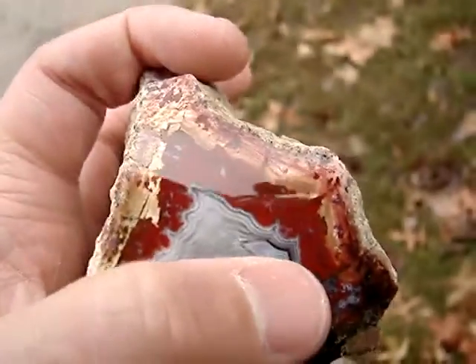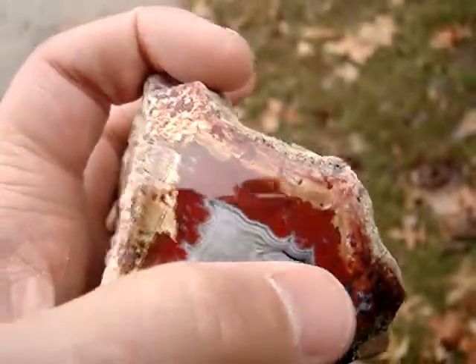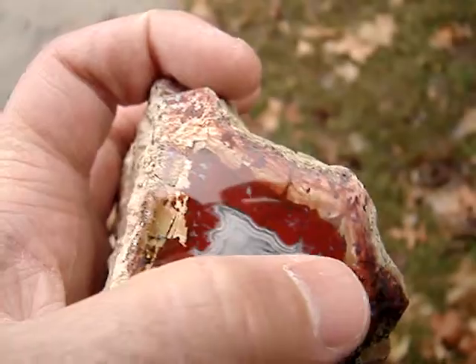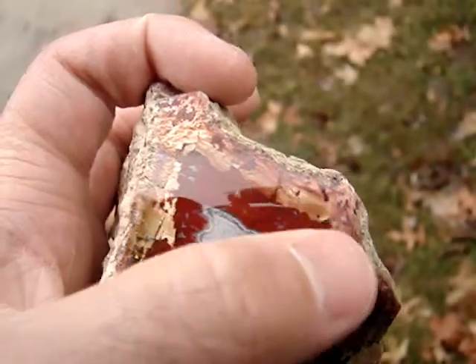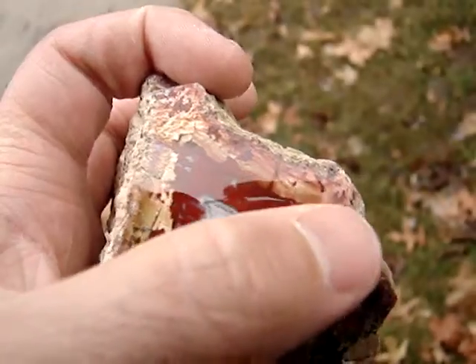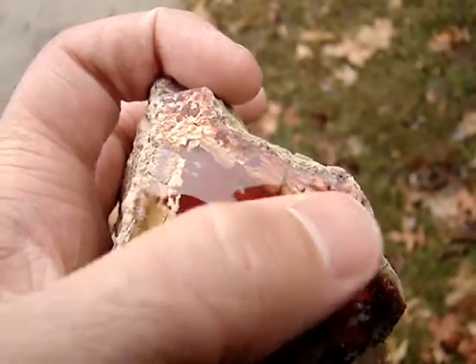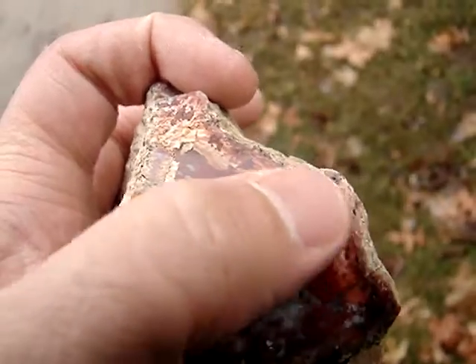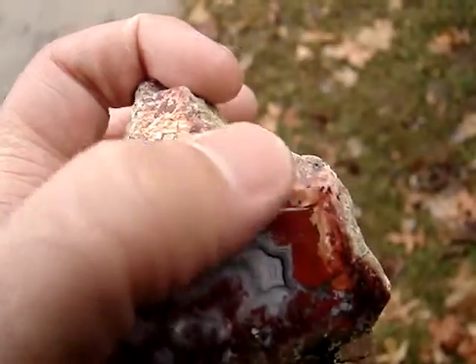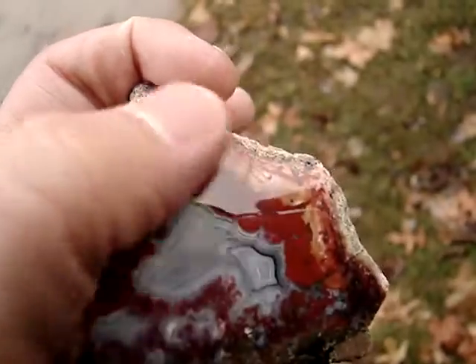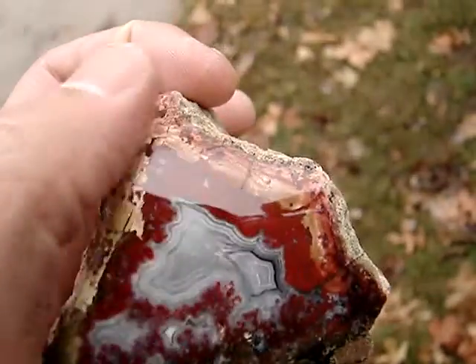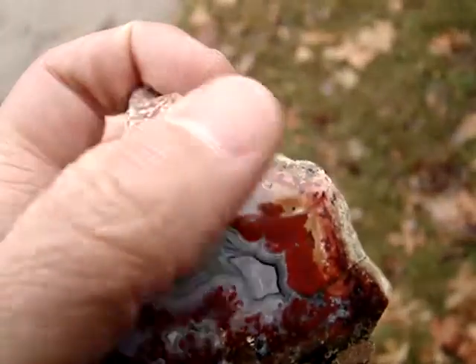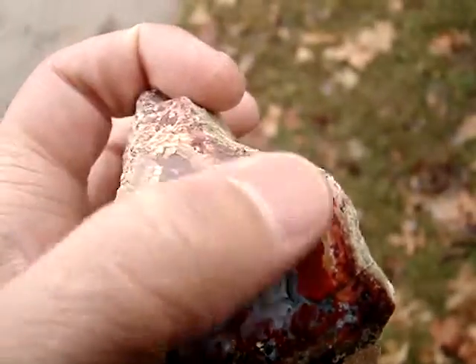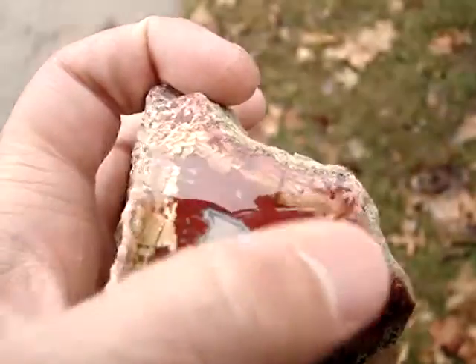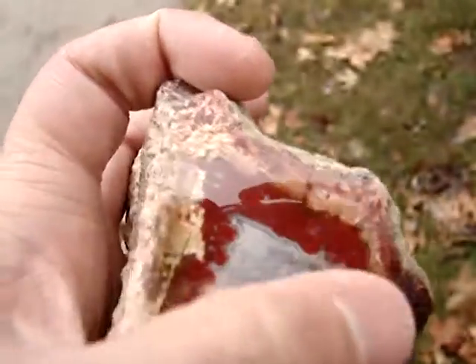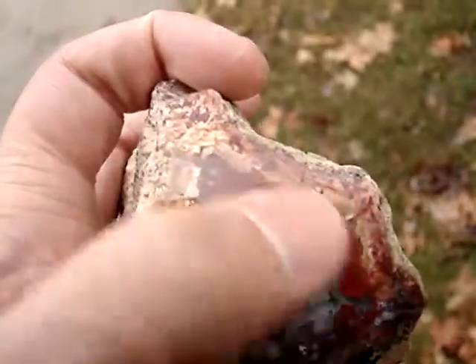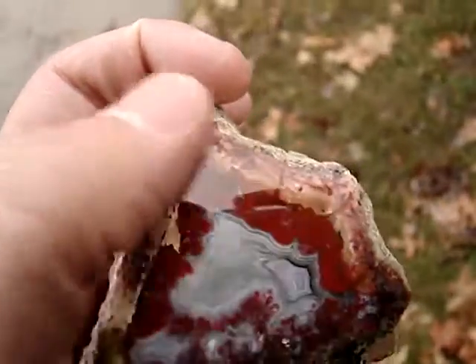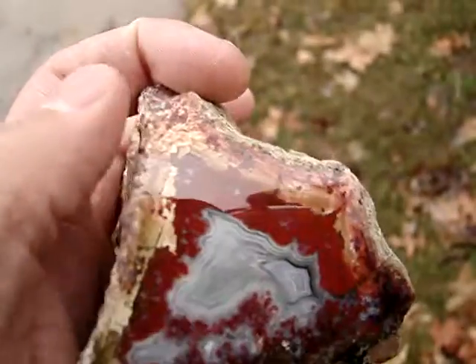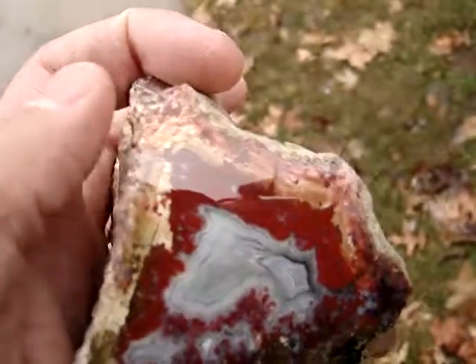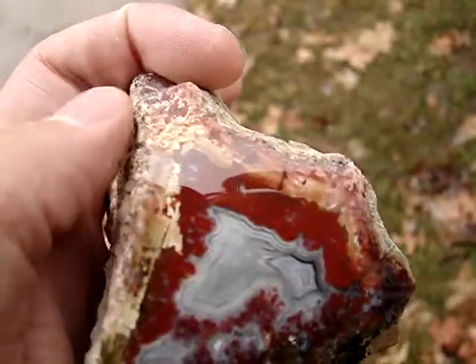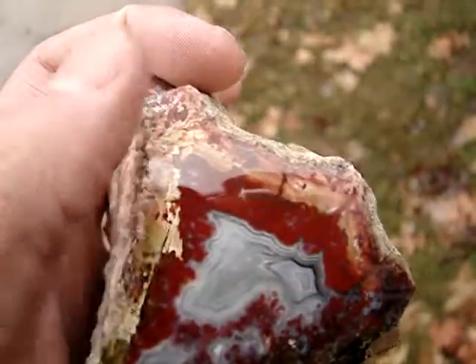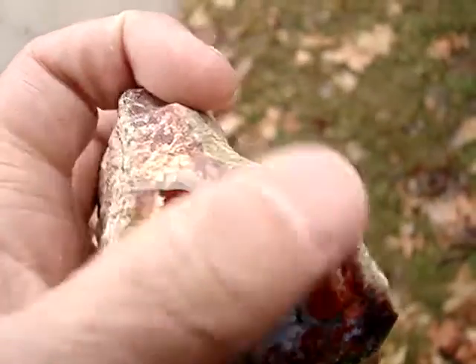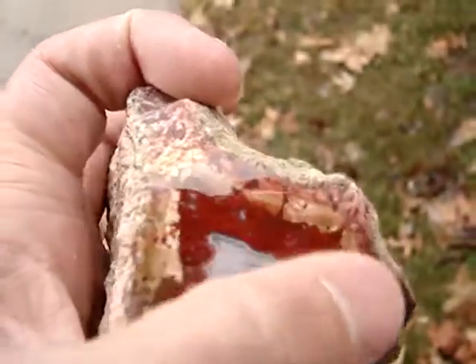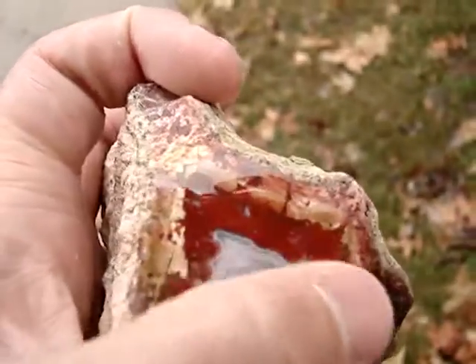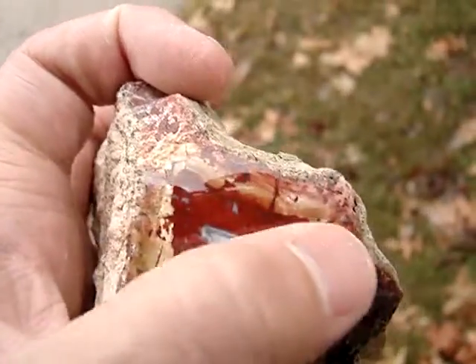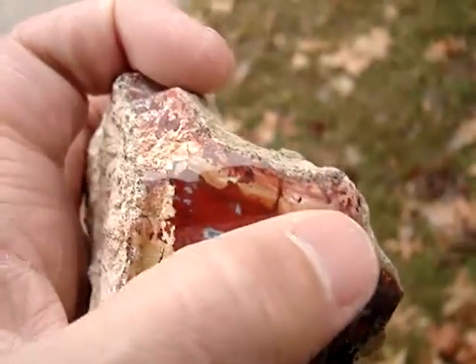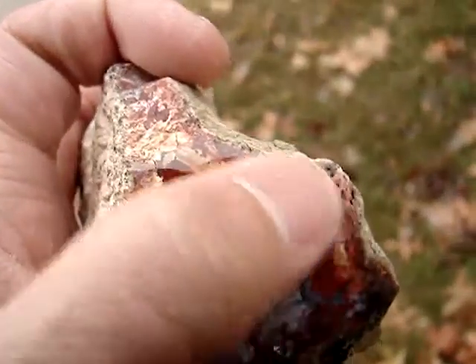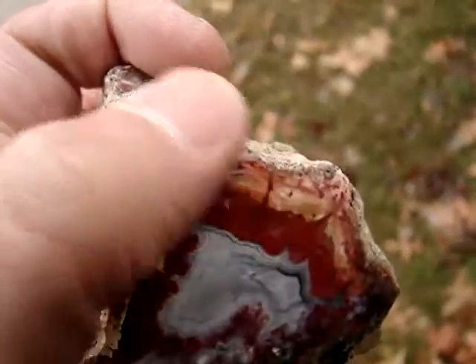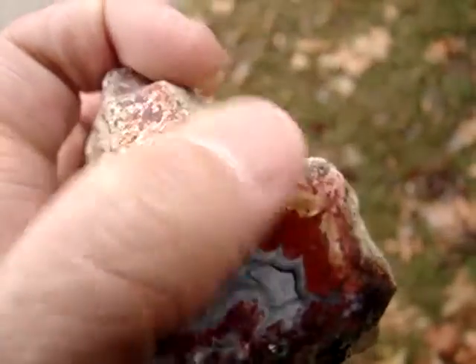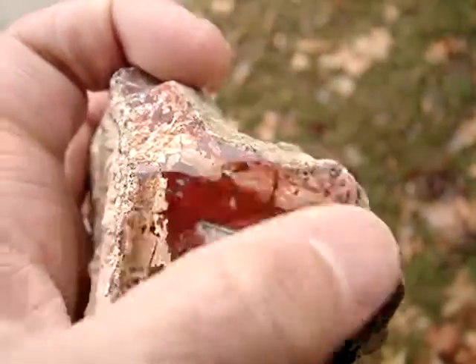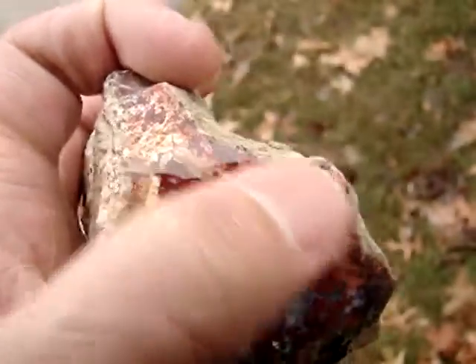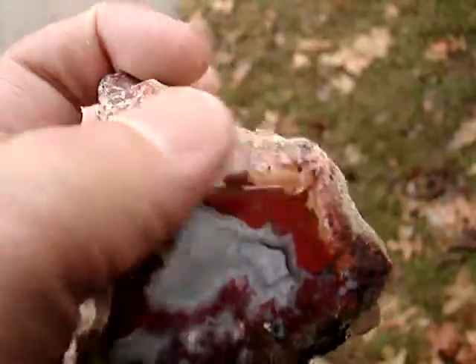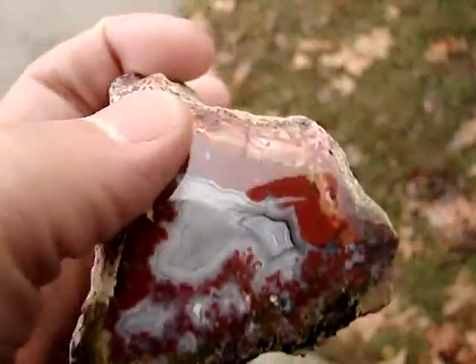It seemed like it would be soft up here when I first looked at it, but after I cut and polished it, man, it polished up really nice. I was really surprised.